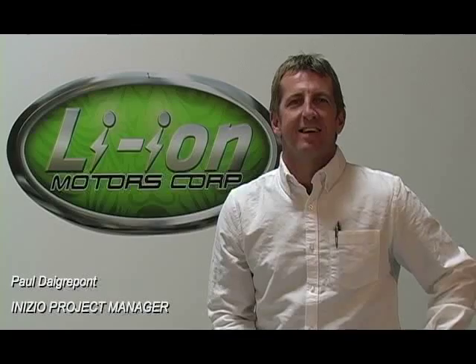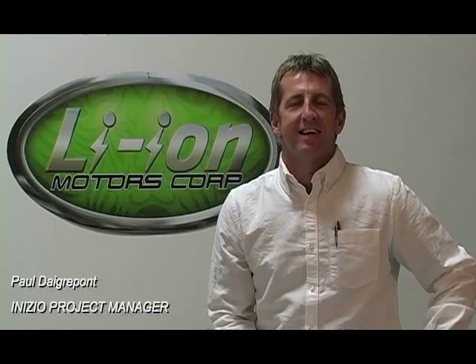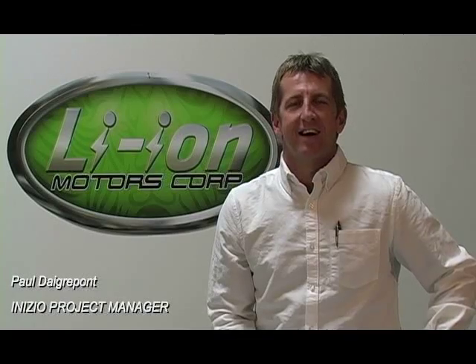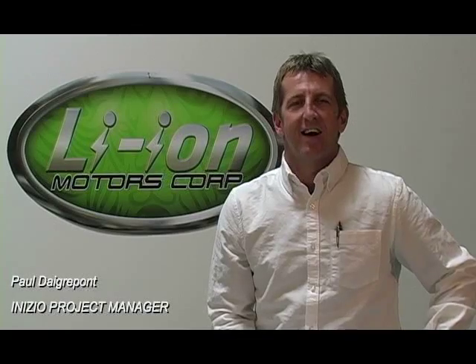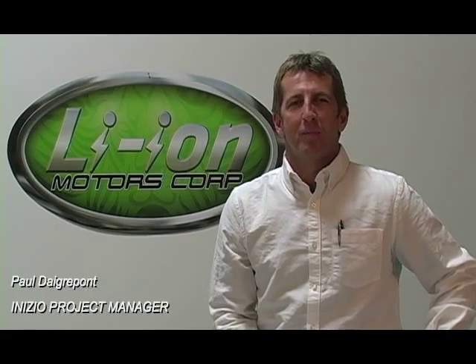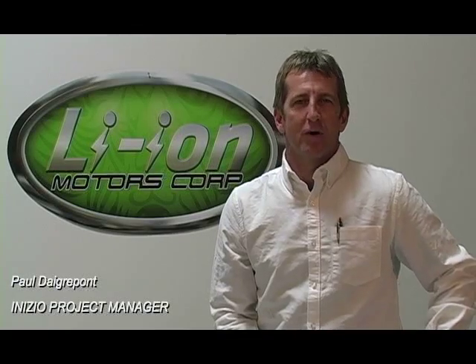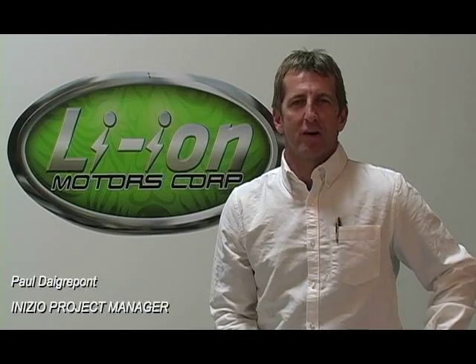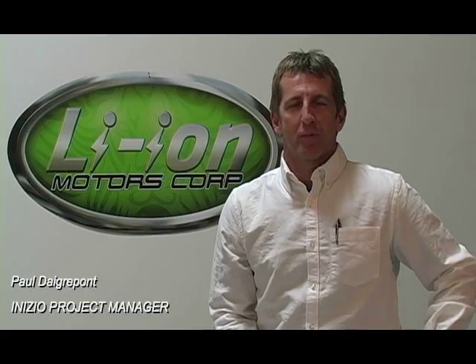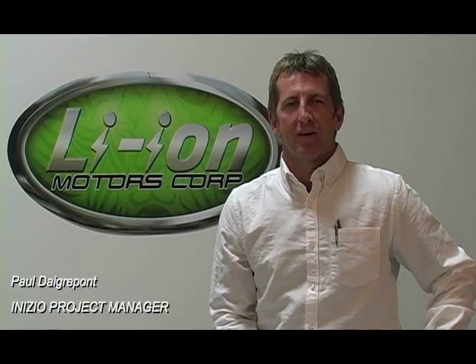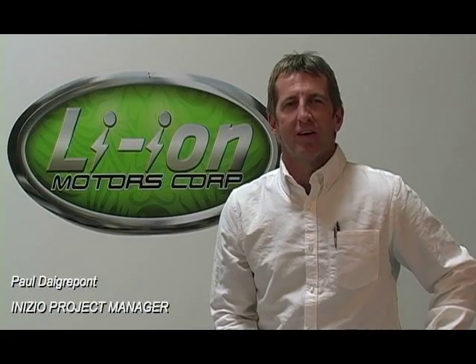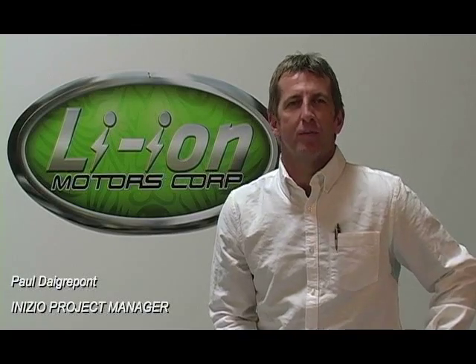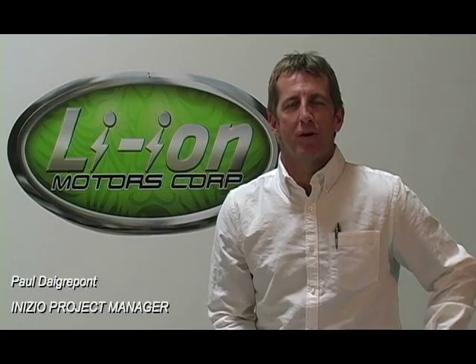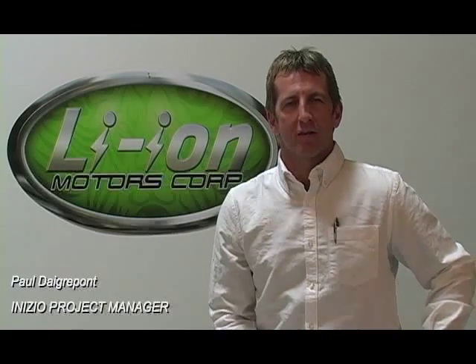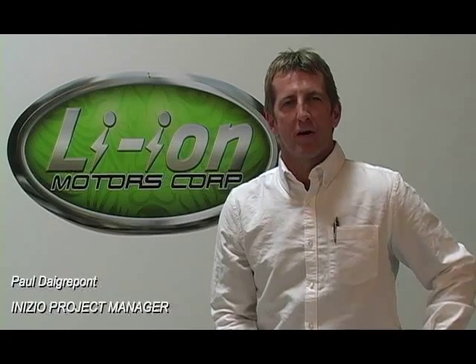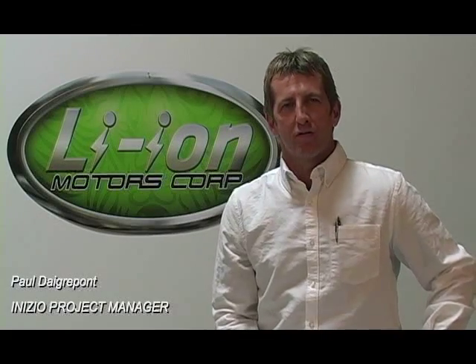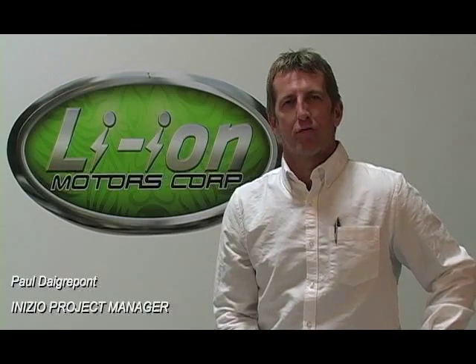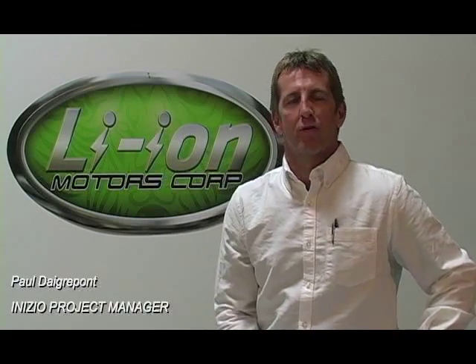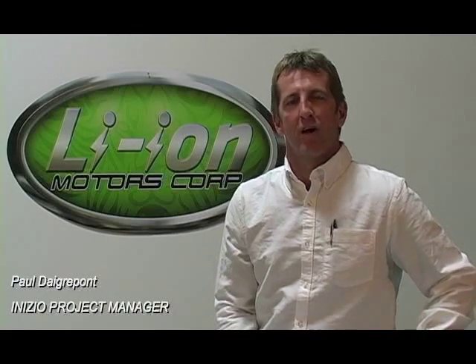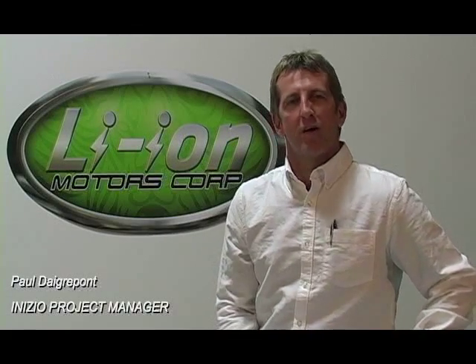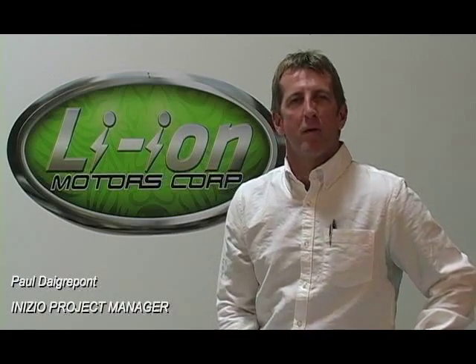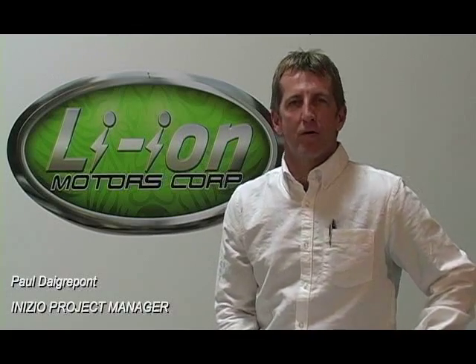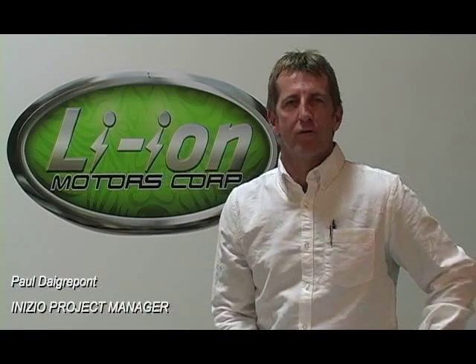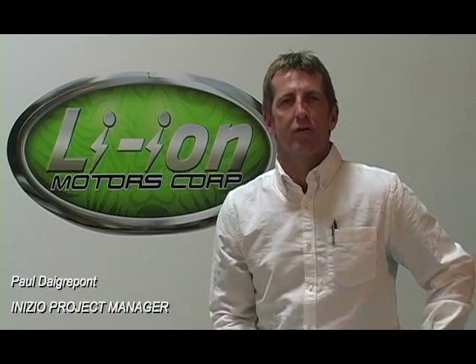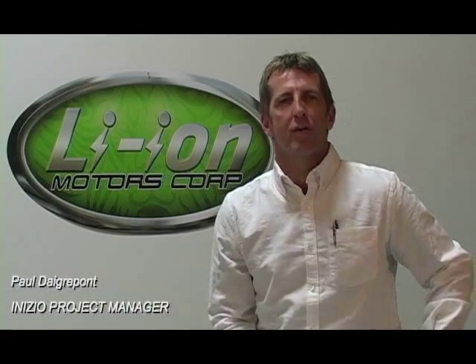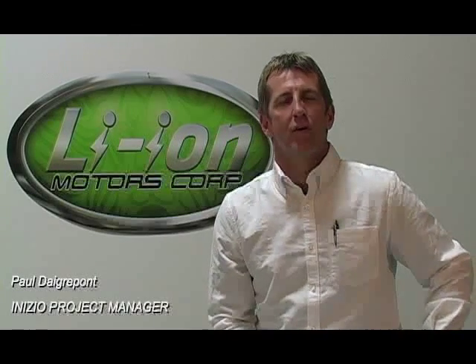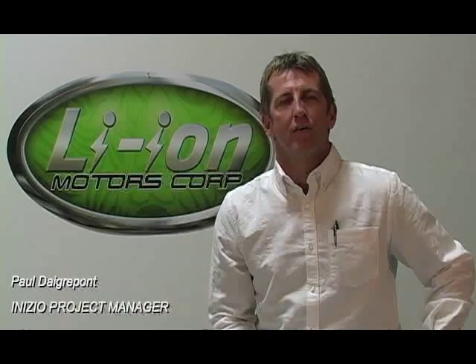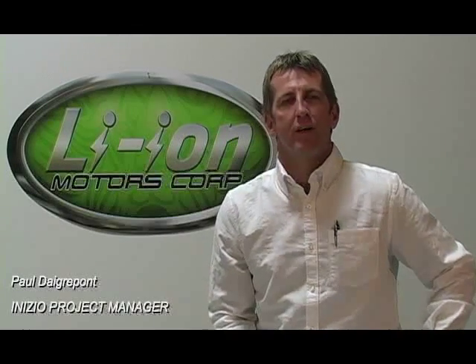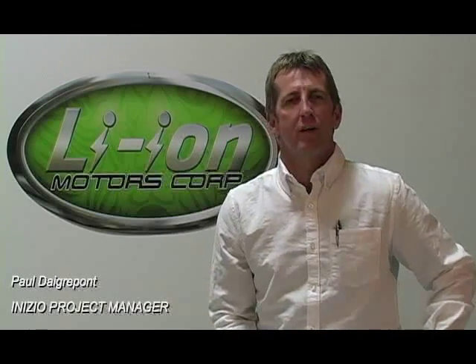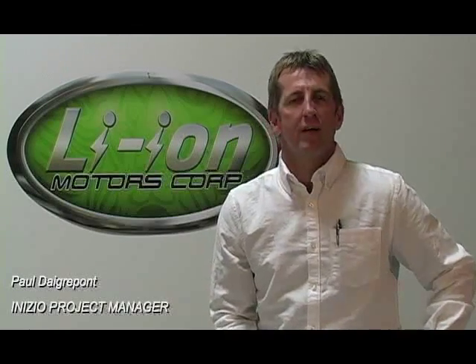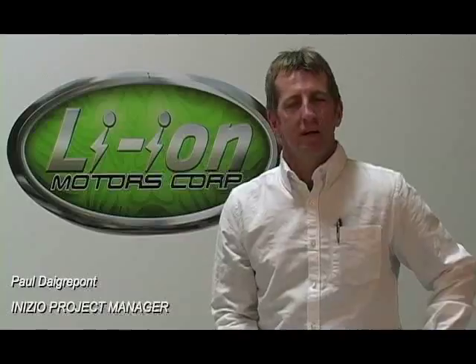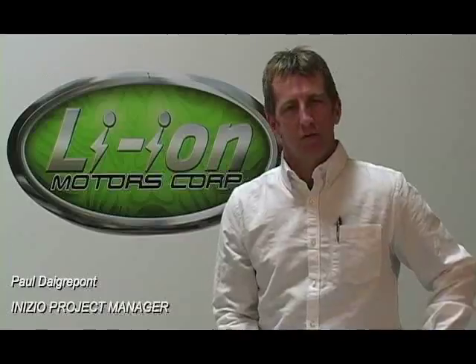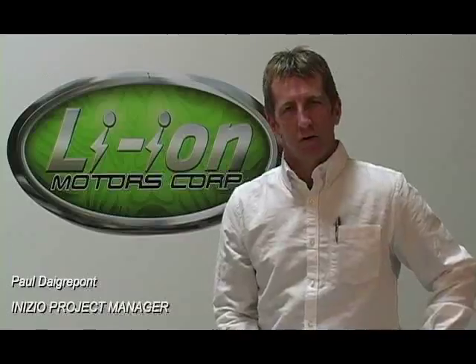Hi, I'm Paul Daggerpont, project manager for Lyon Motors on the Inizio.